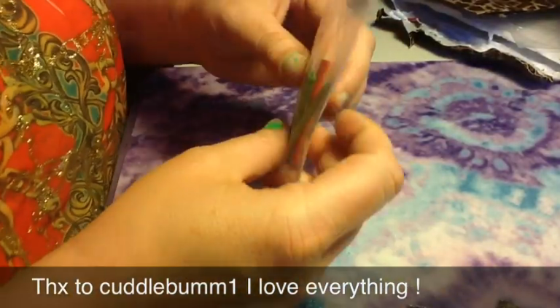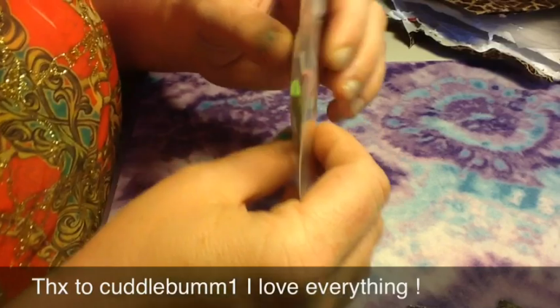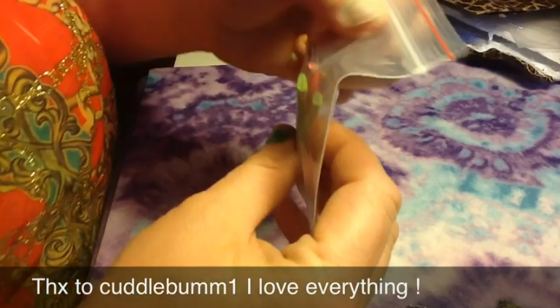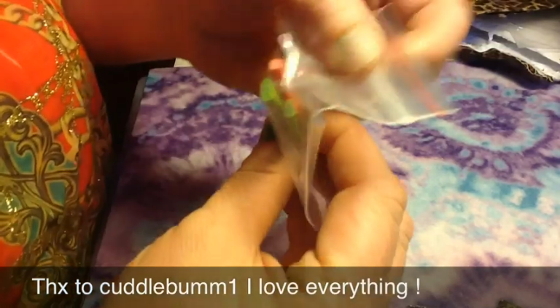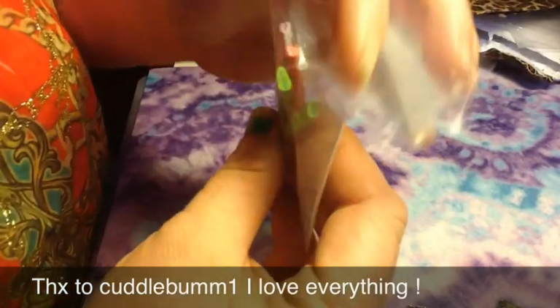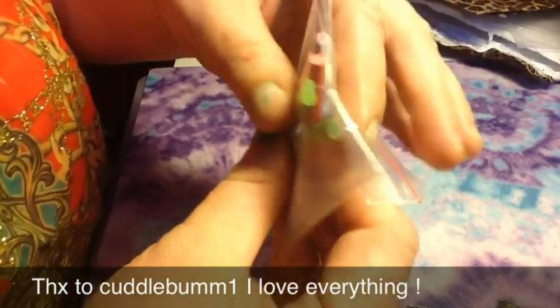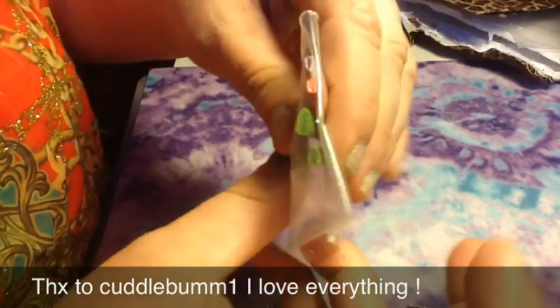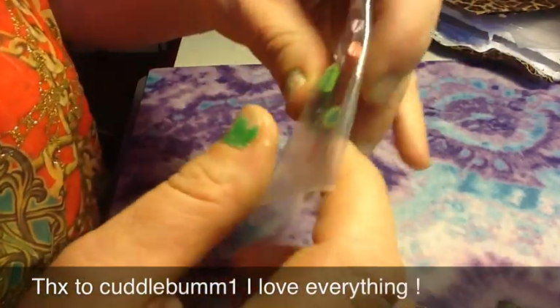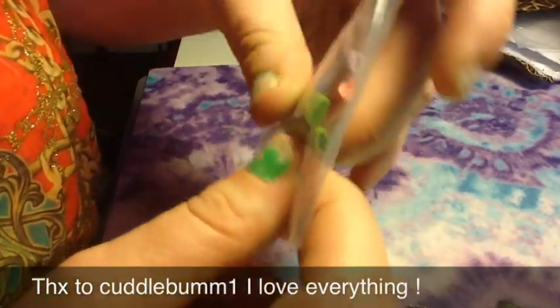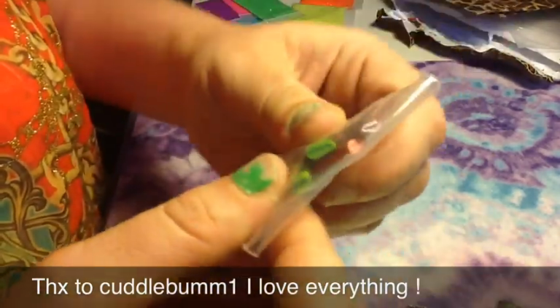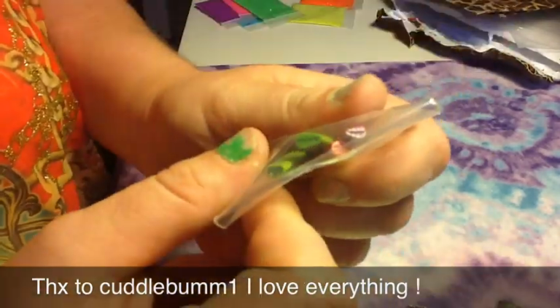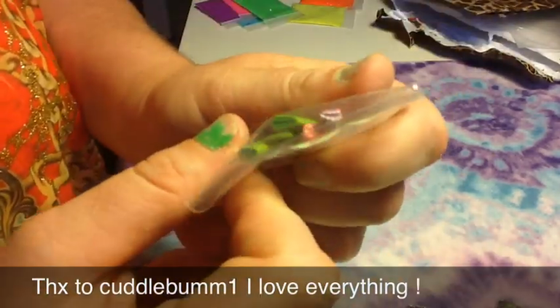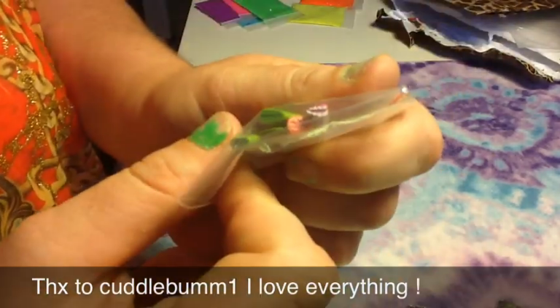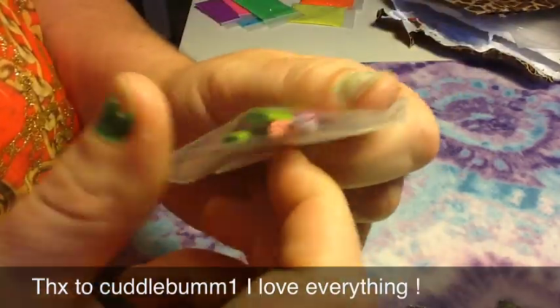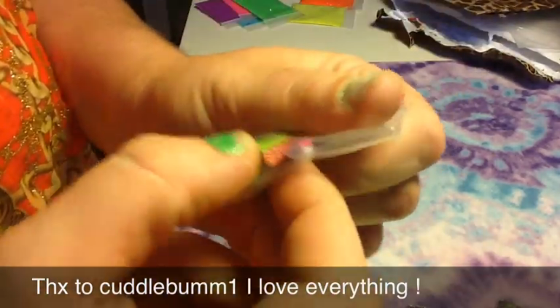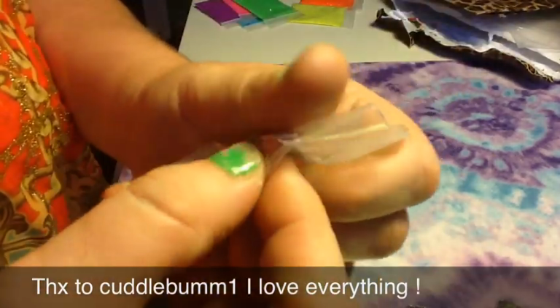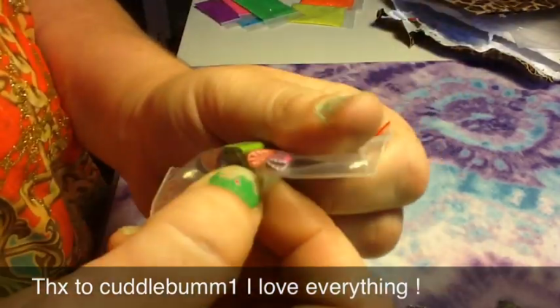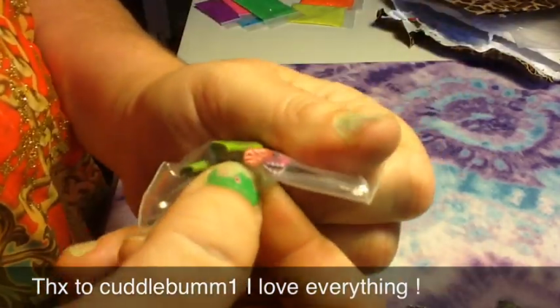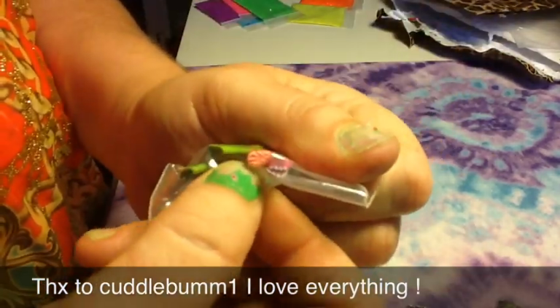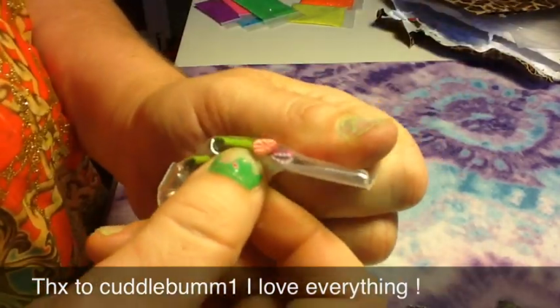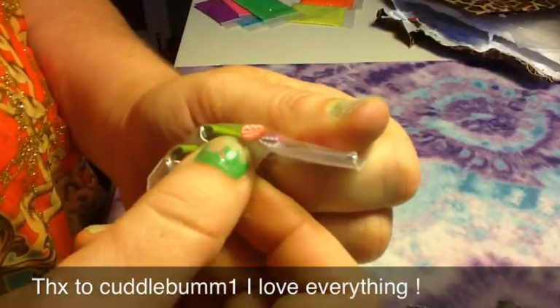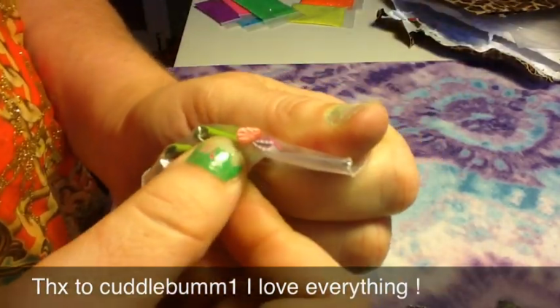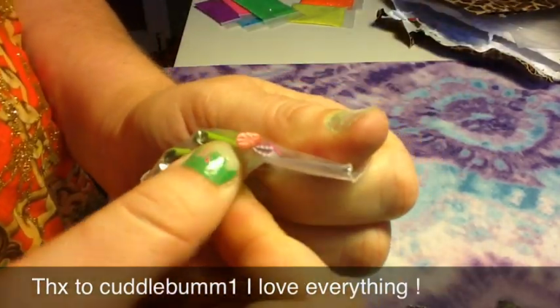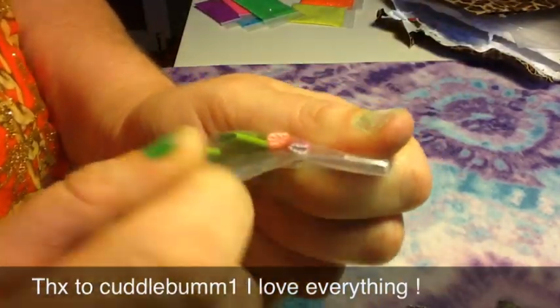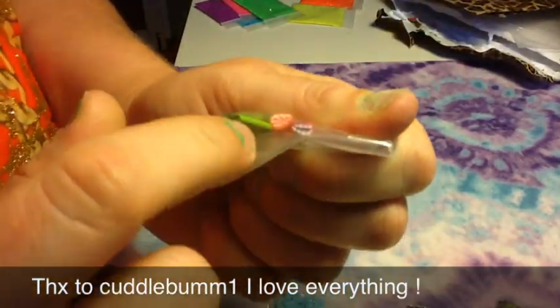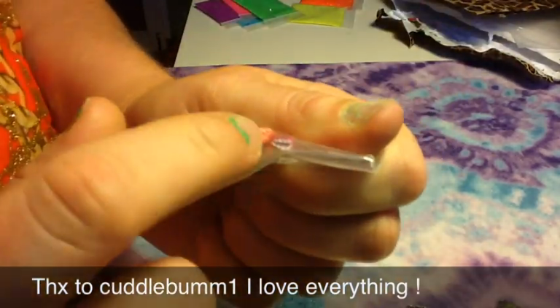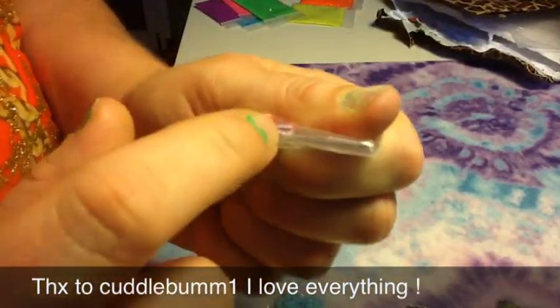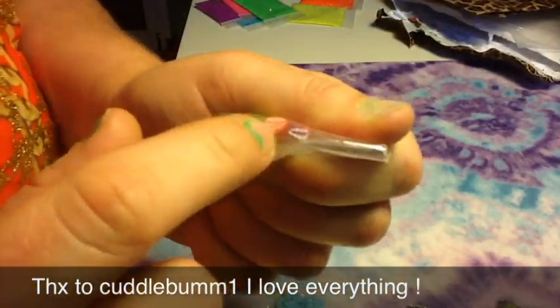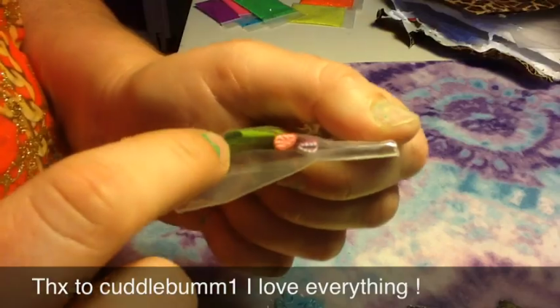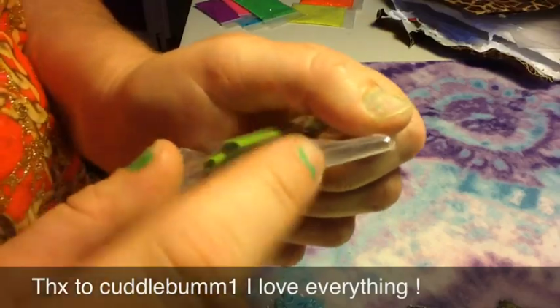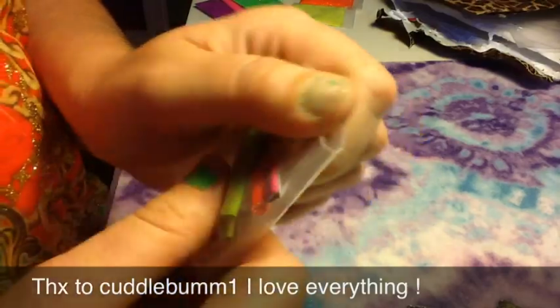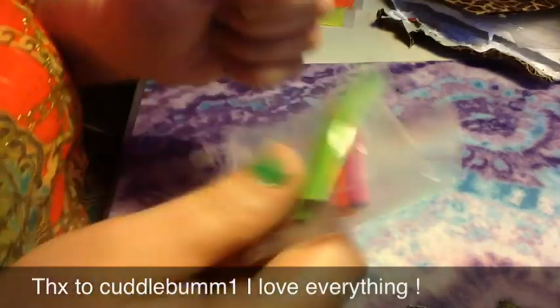And then these little leaf femos. I don't have this red leaf, so that's good. Cute.